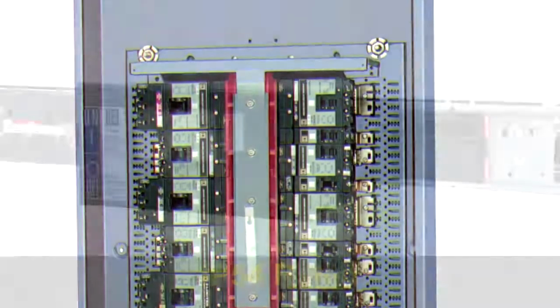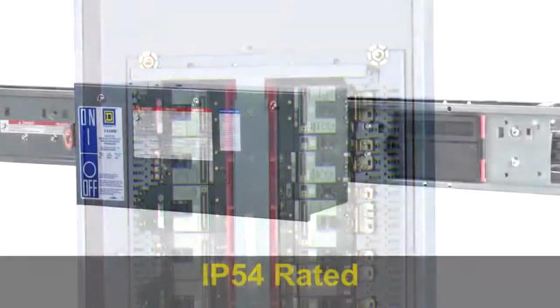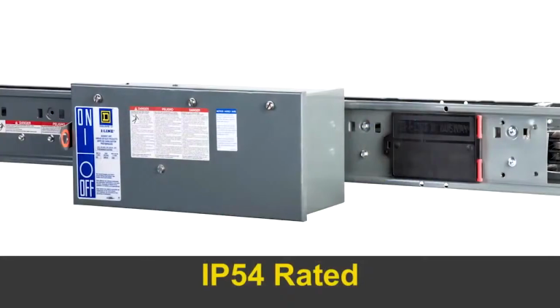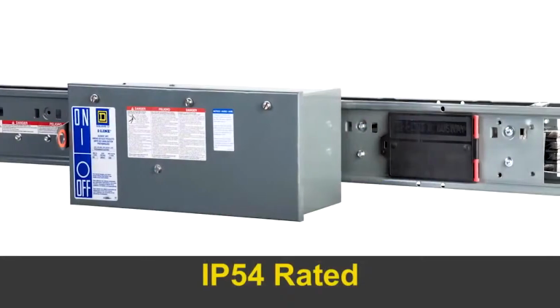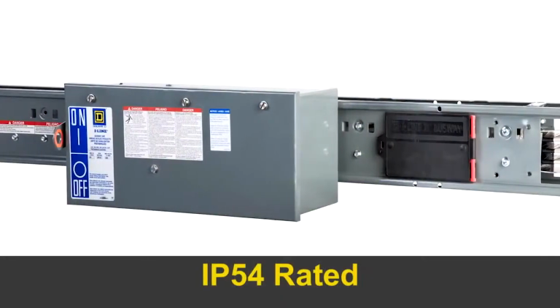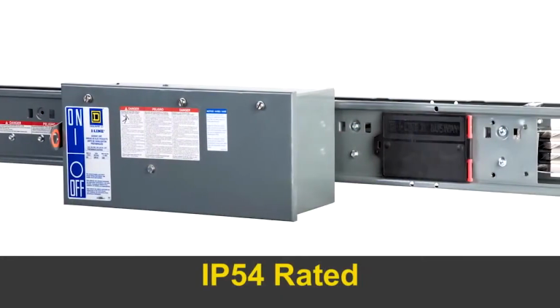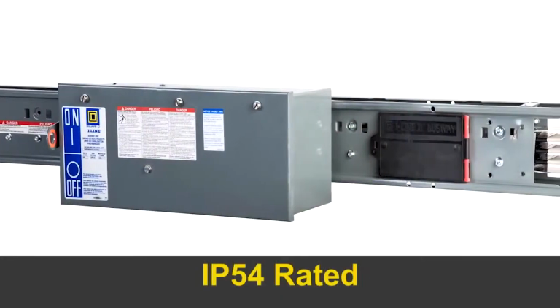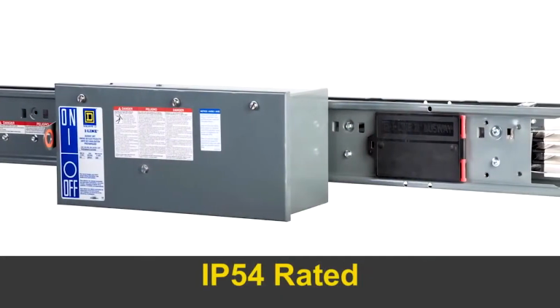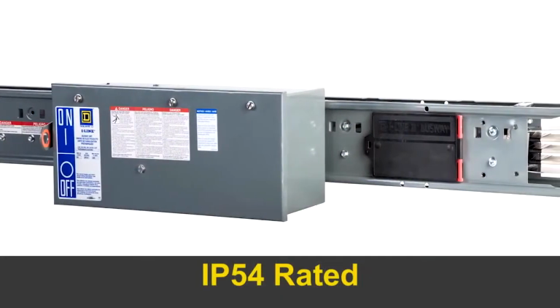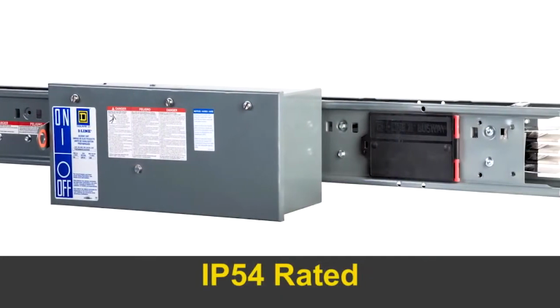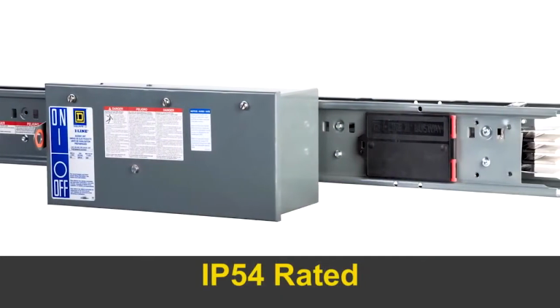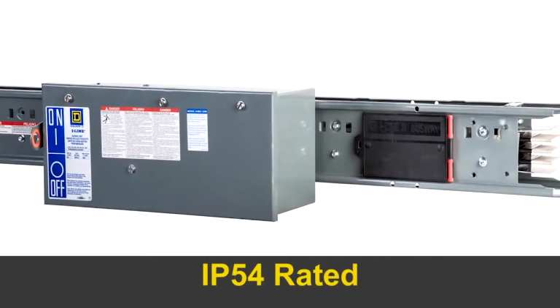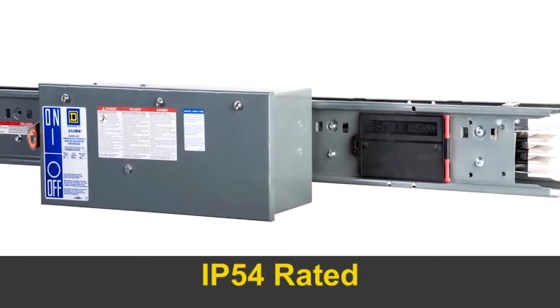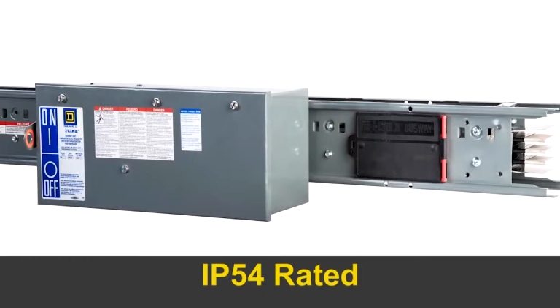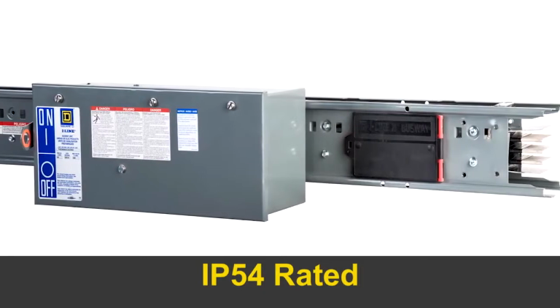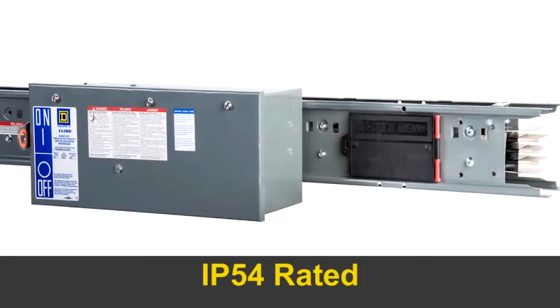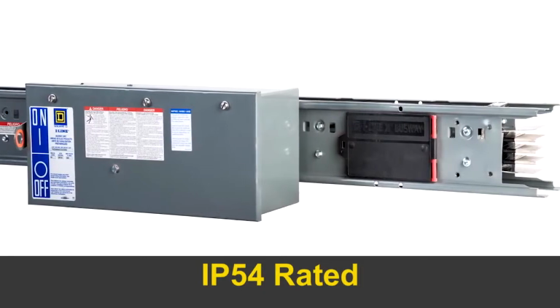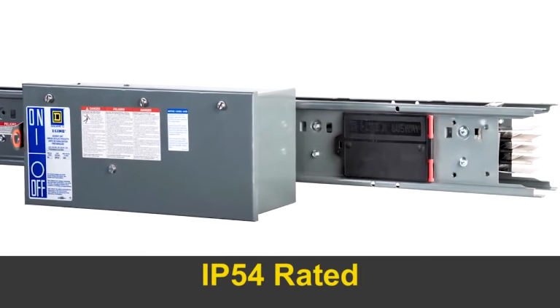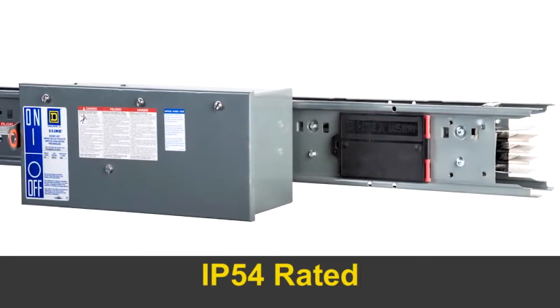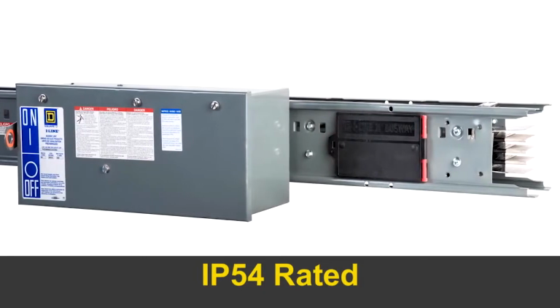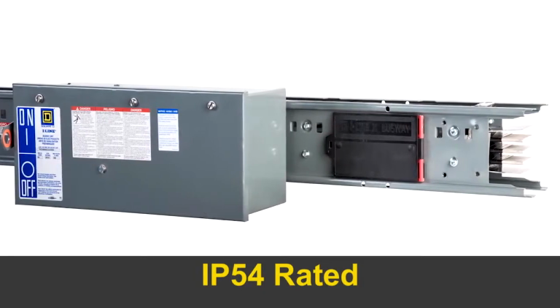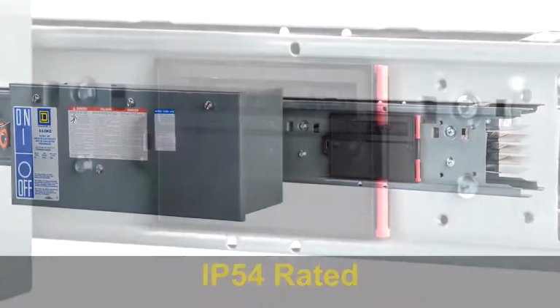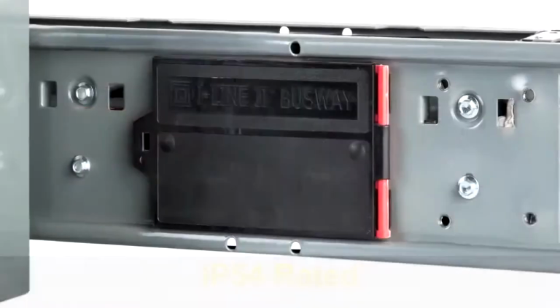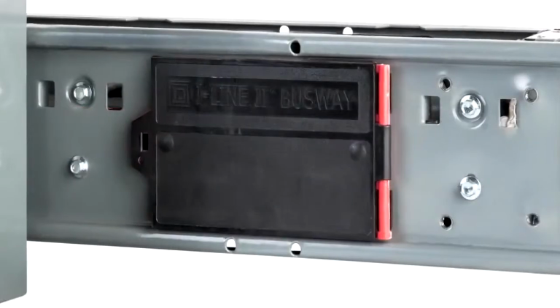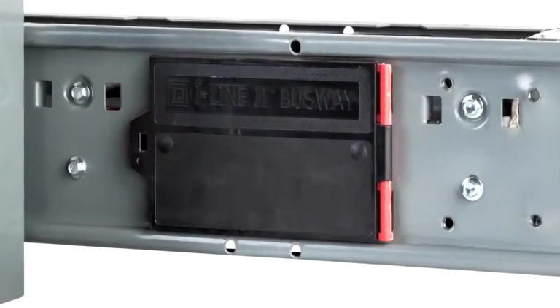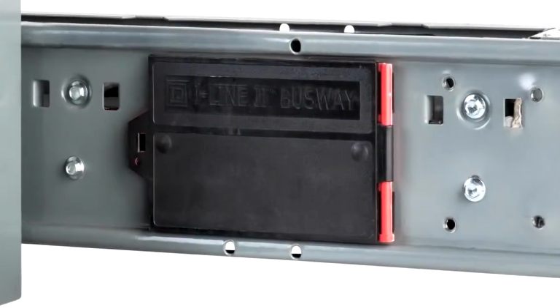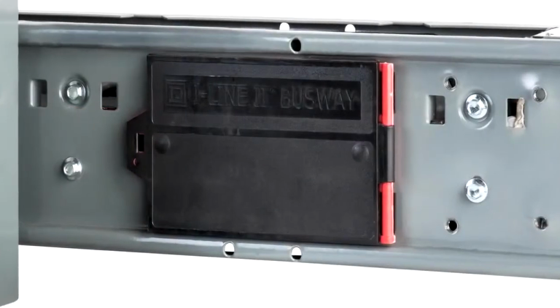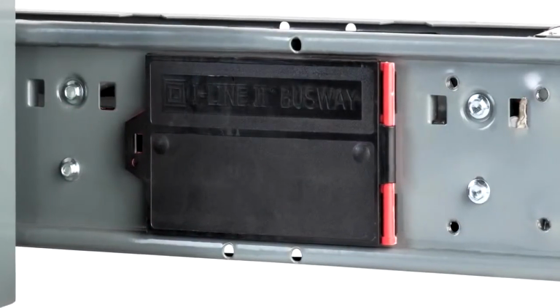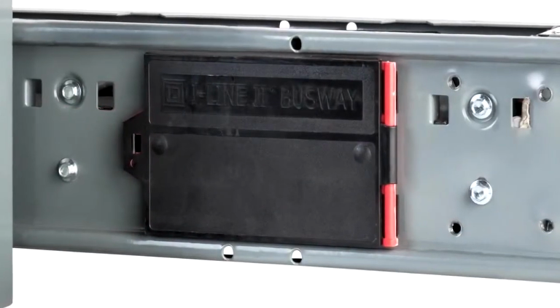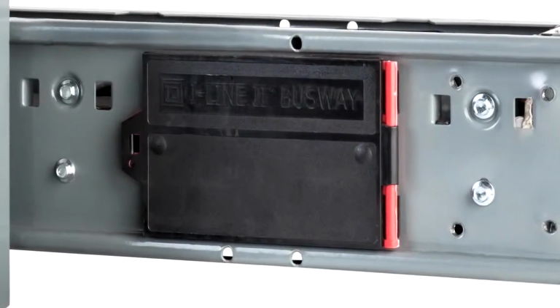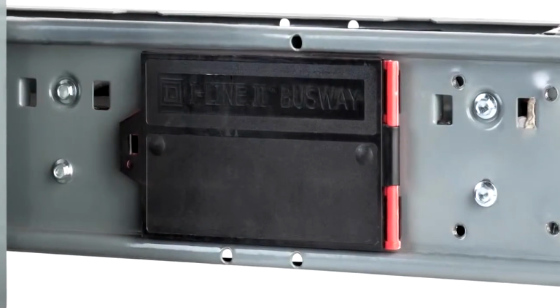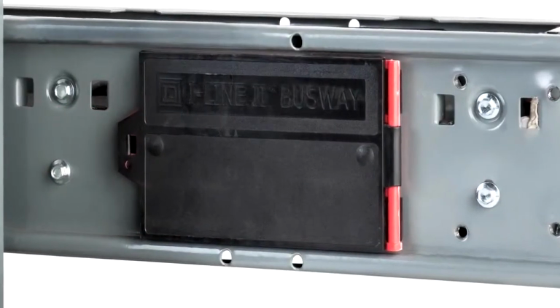To meet code, the optional IP54 rated I-Line 2 busway offers dust and splash resistance protection.